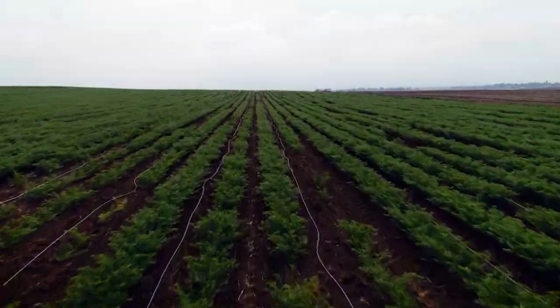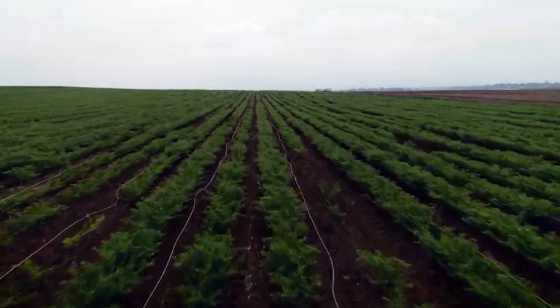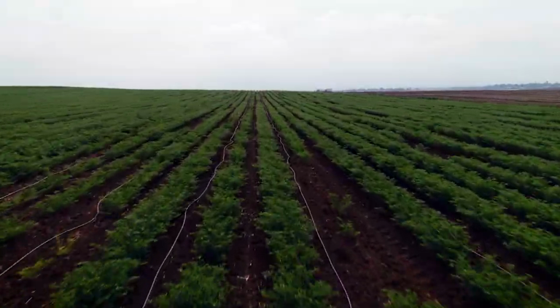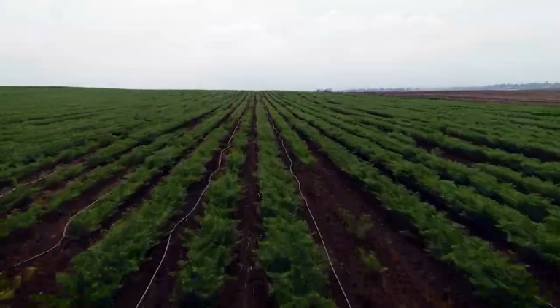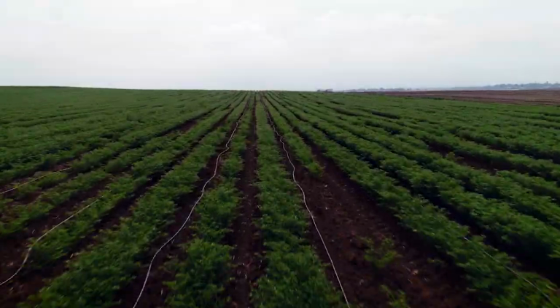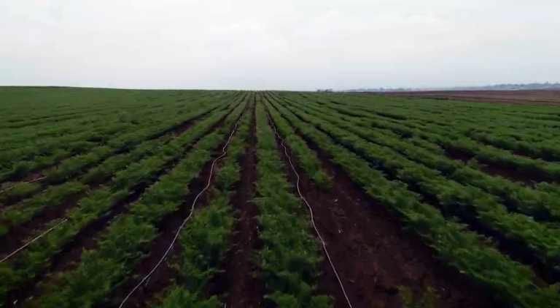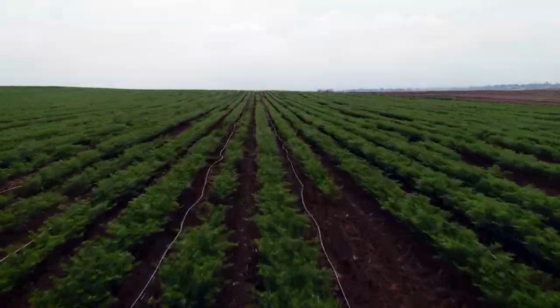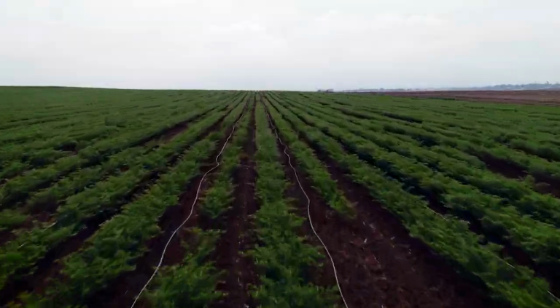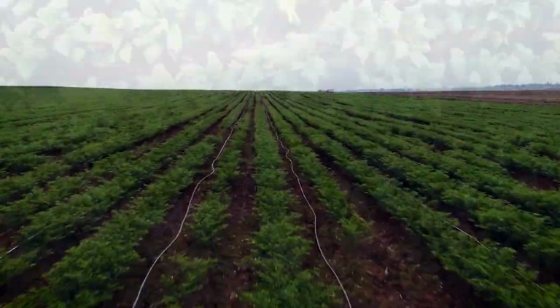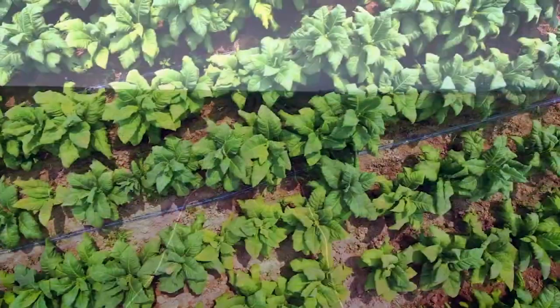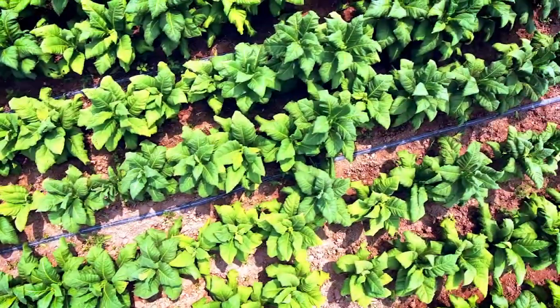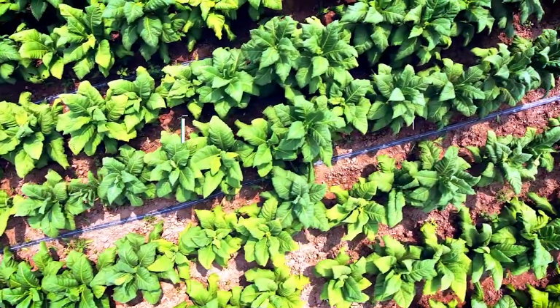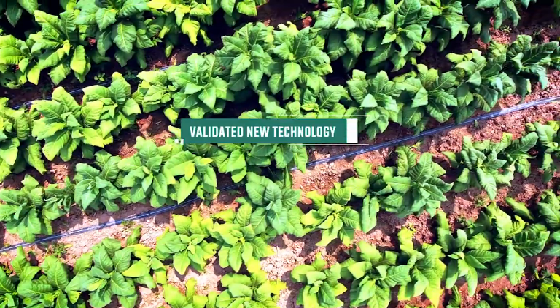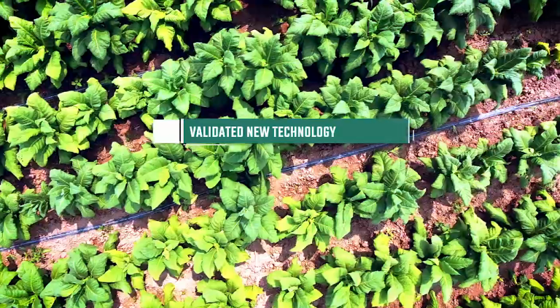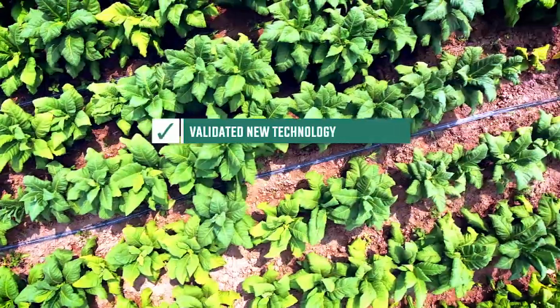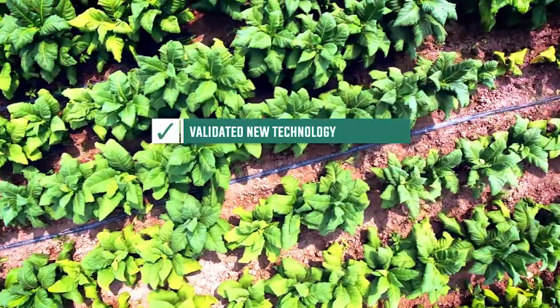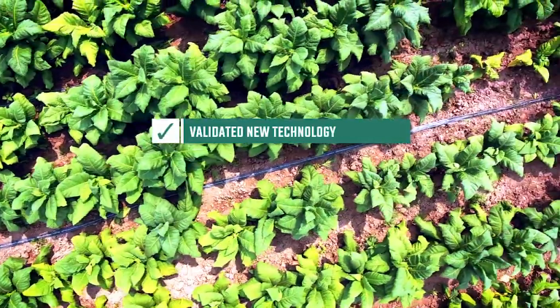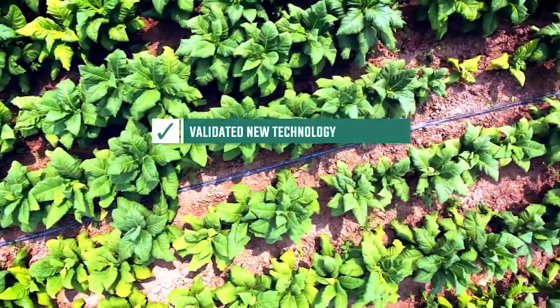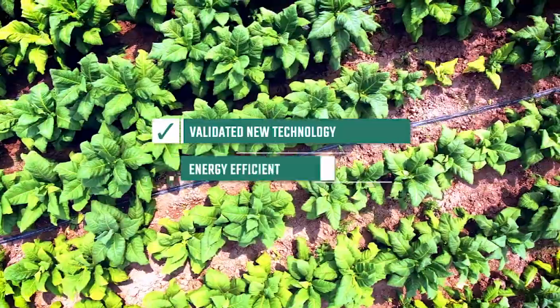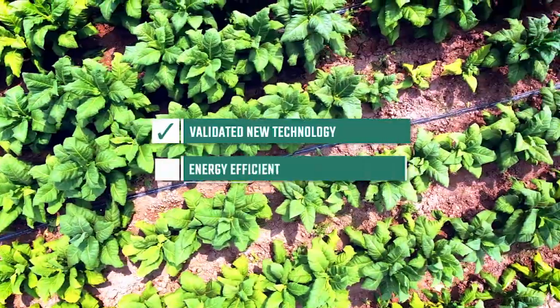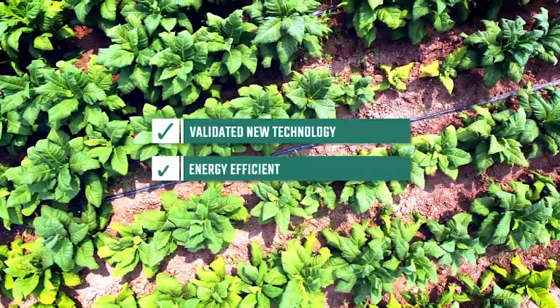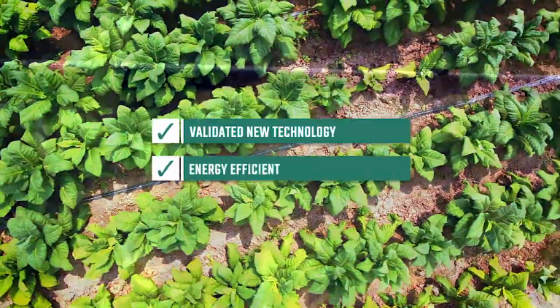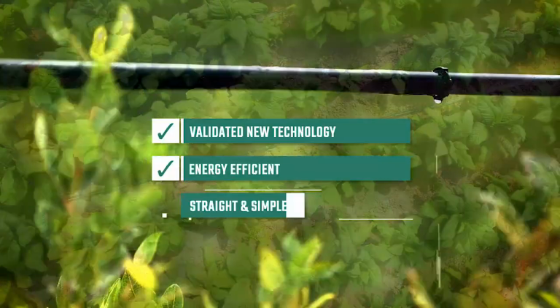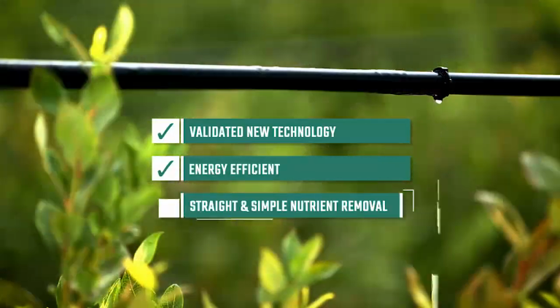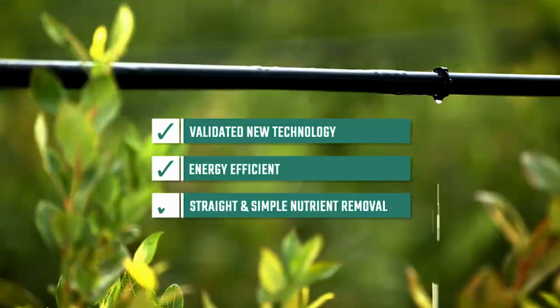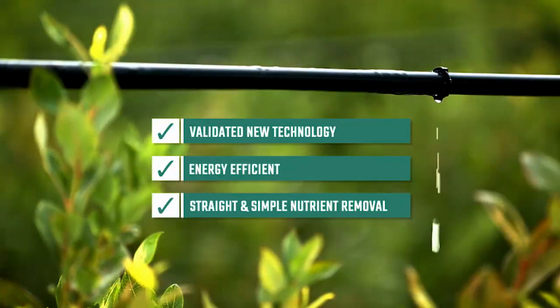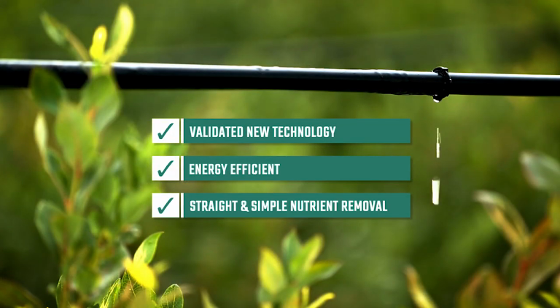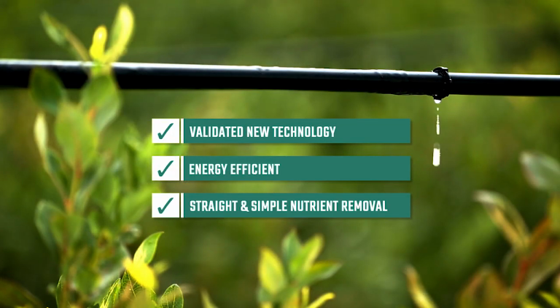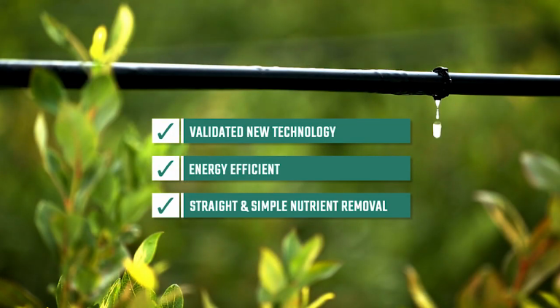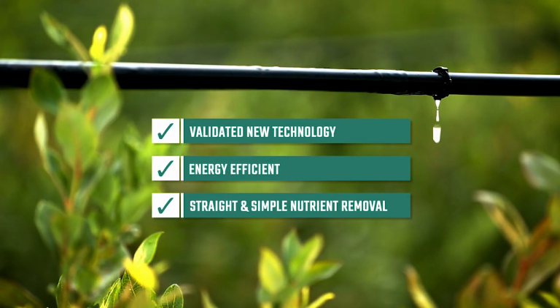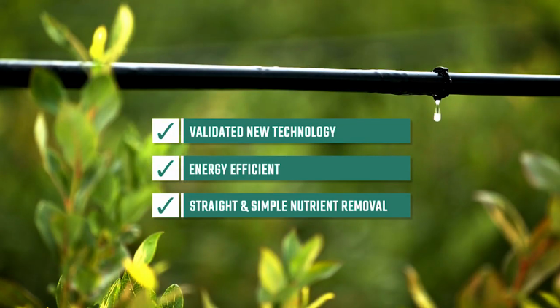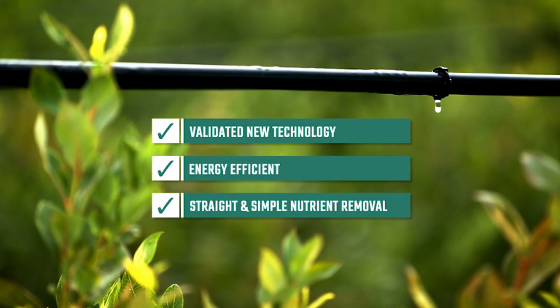The SUBRA MABR by Fluence: a validated new technology for energy-efficient, straightforward nutrient removal.